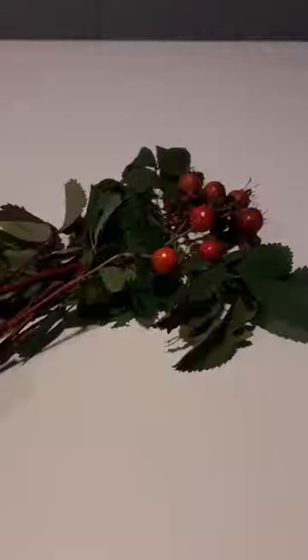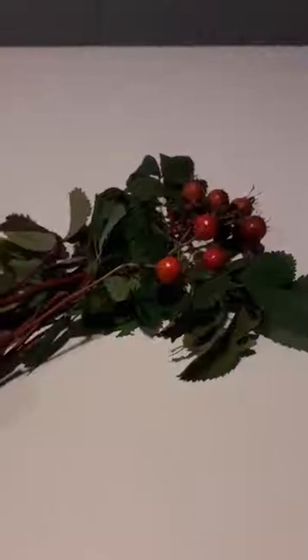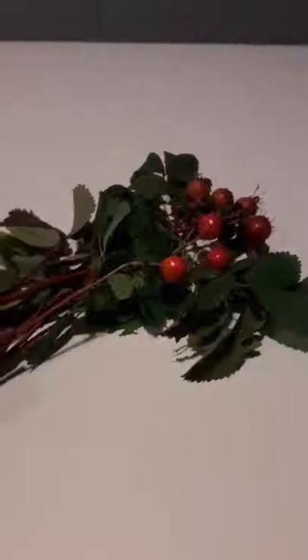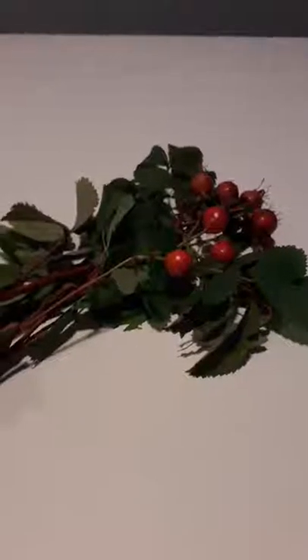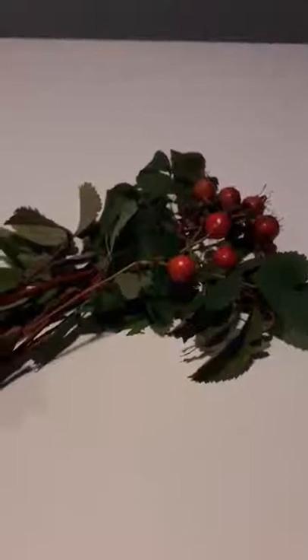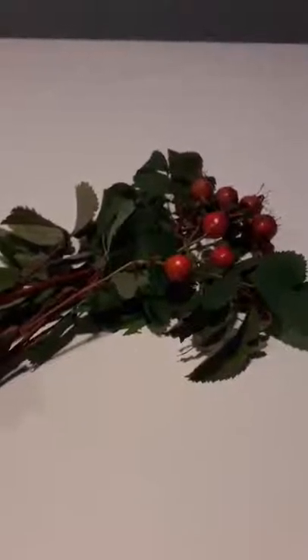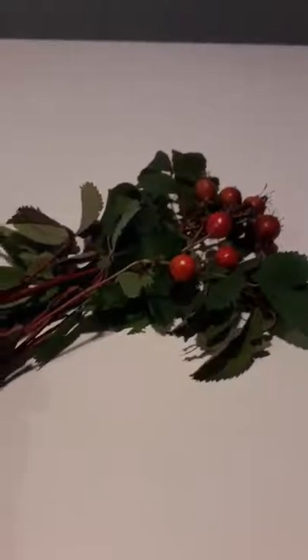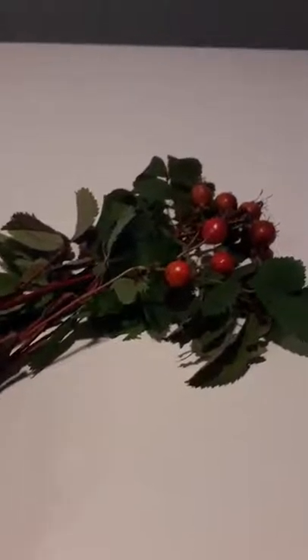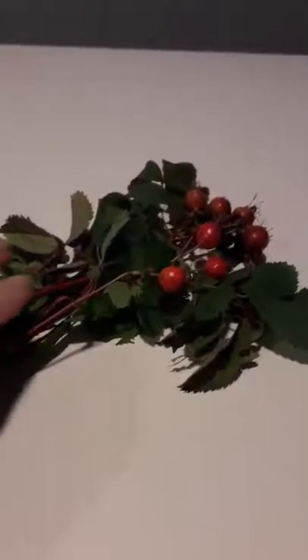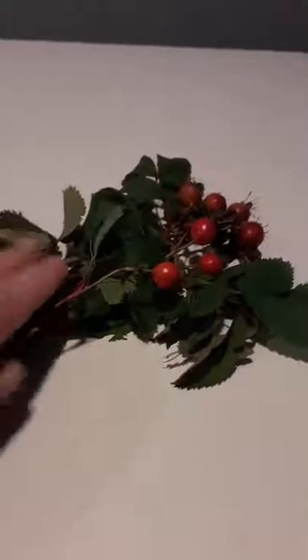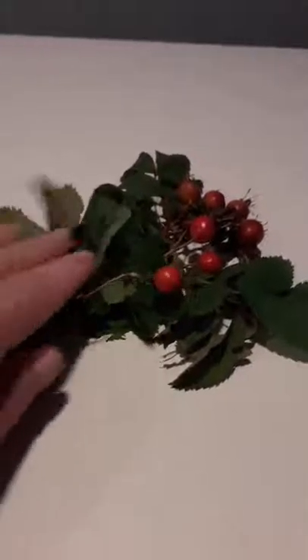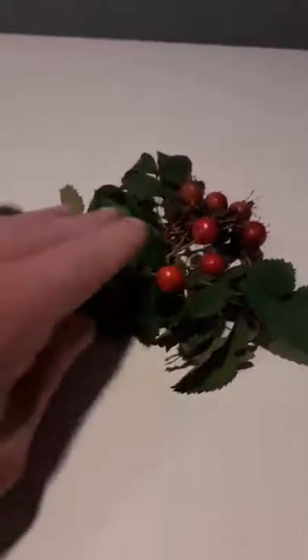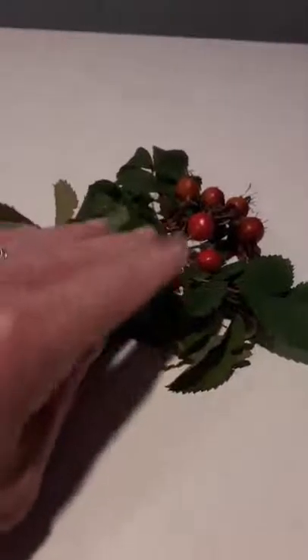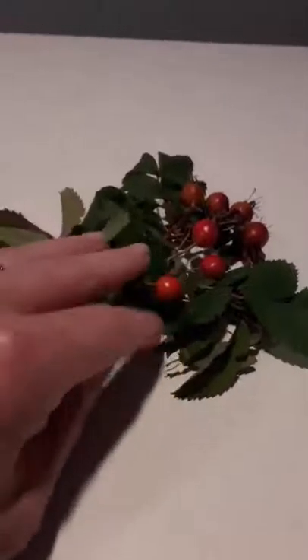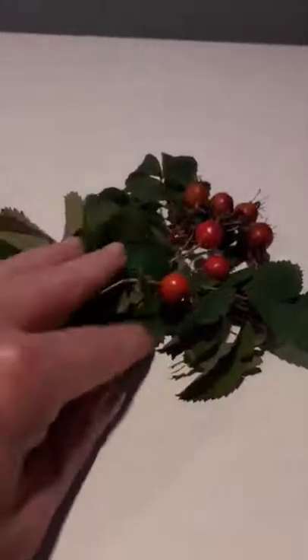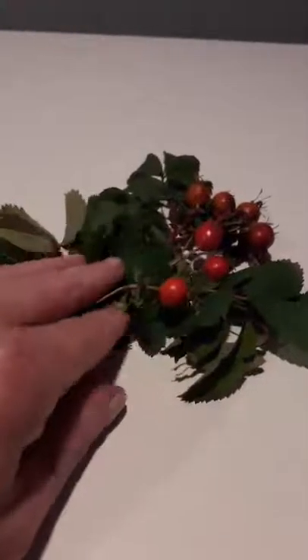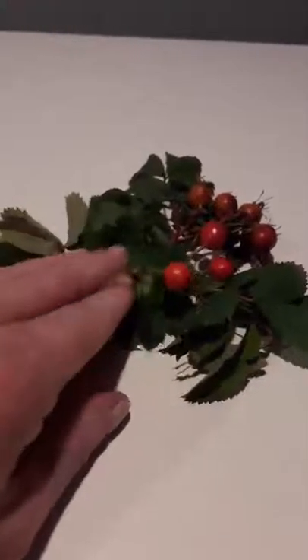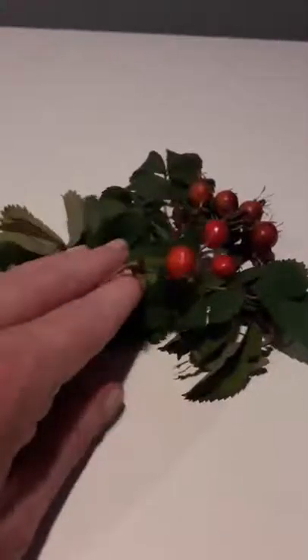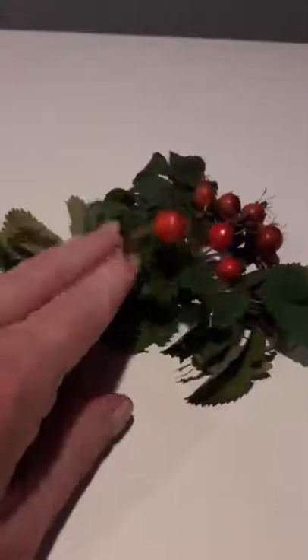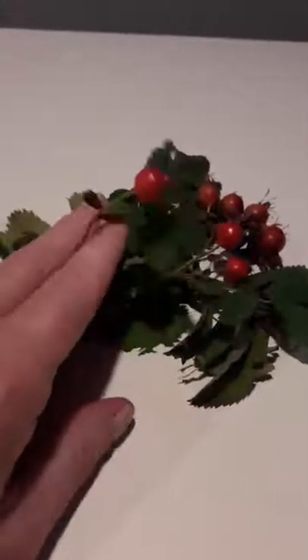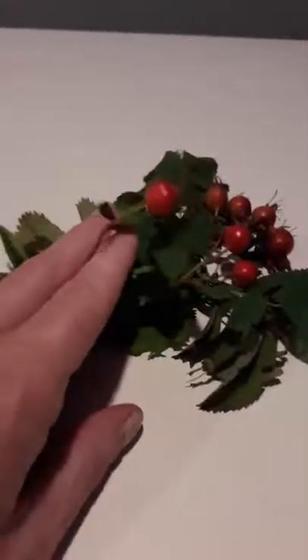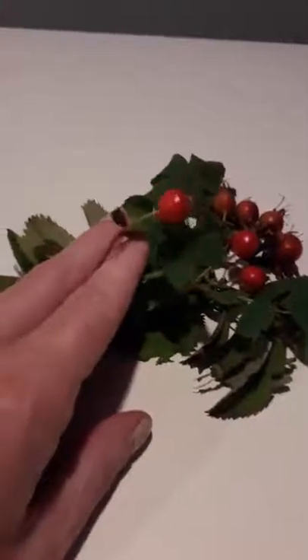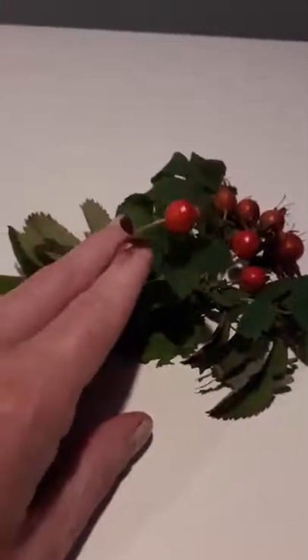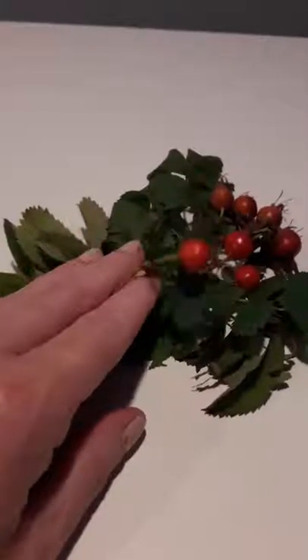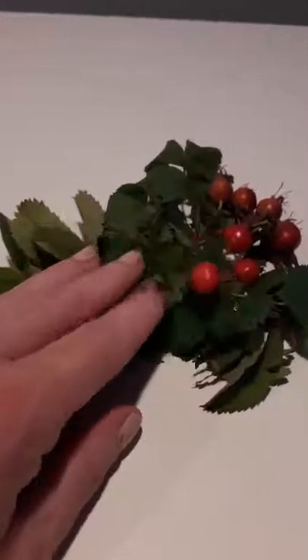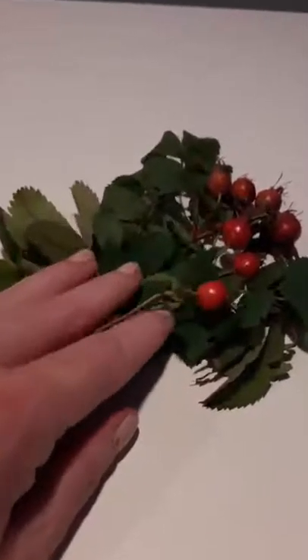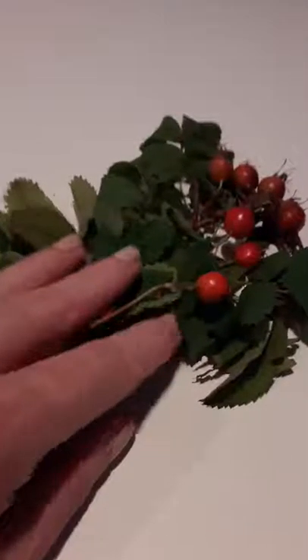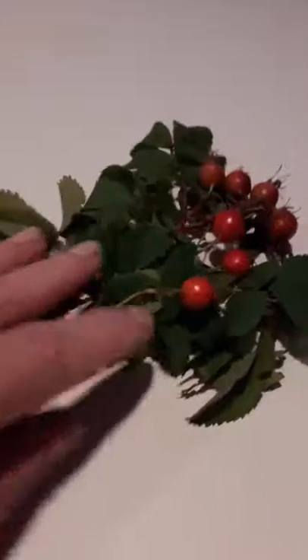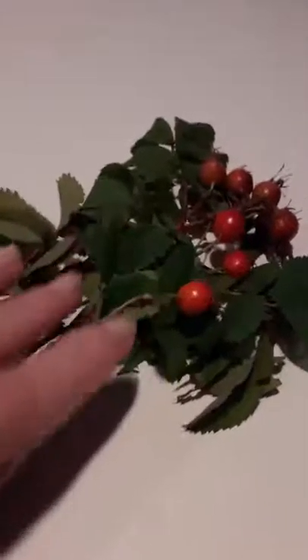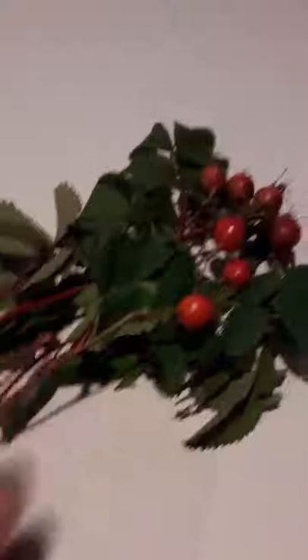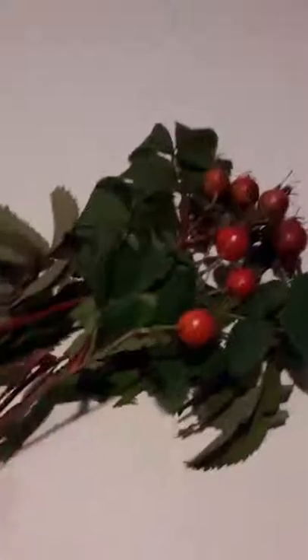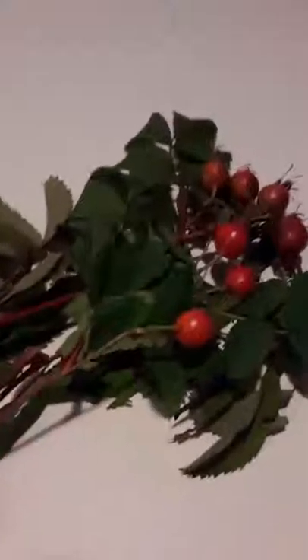So these are the rose hips that we found. Look how beautiful those are.